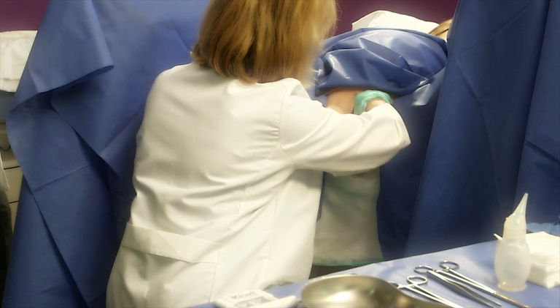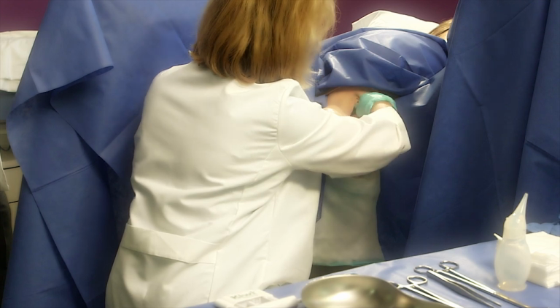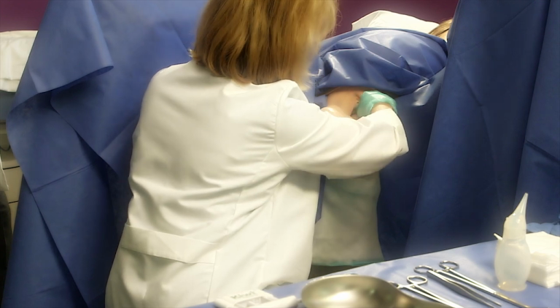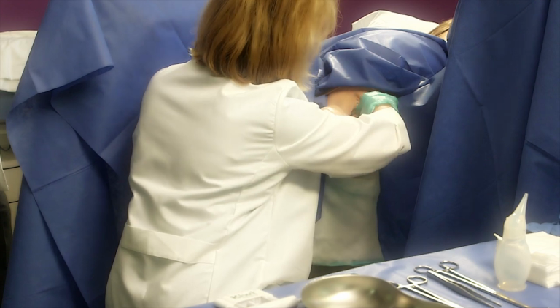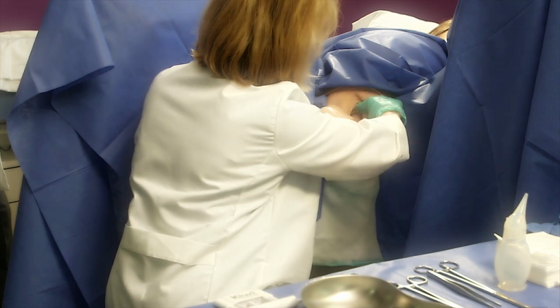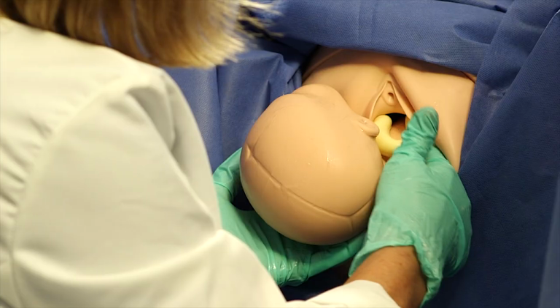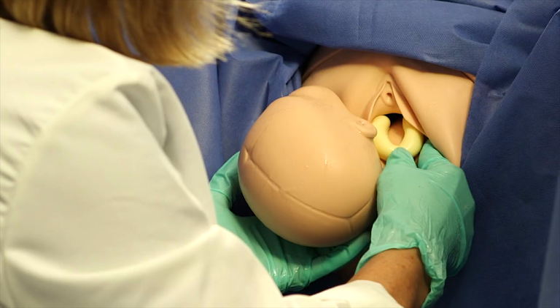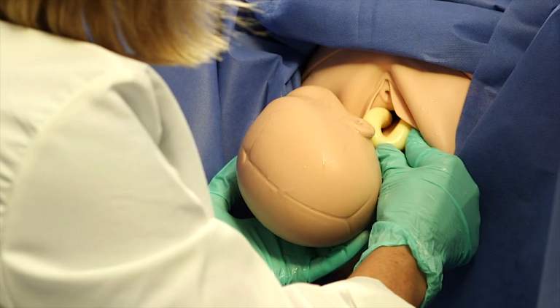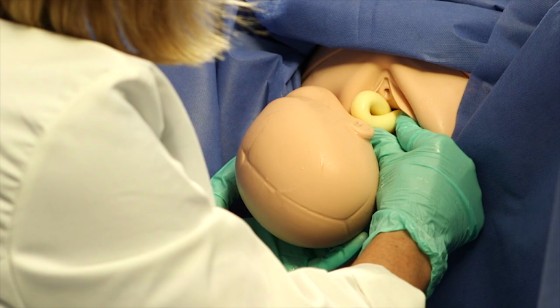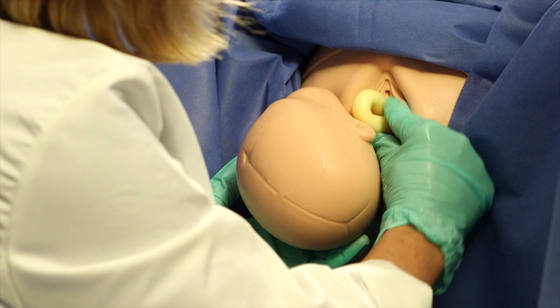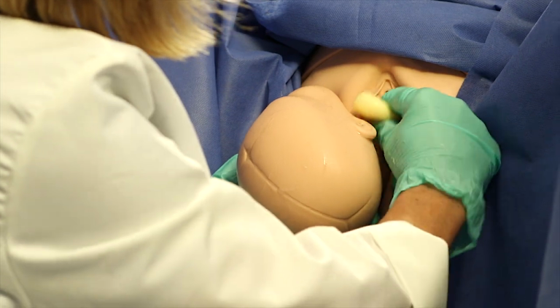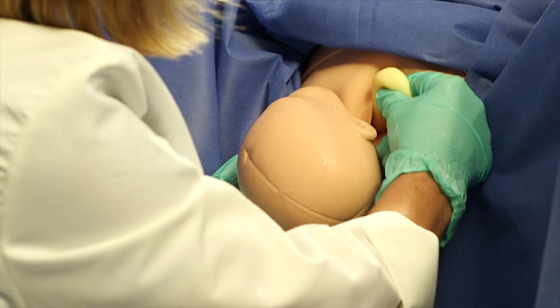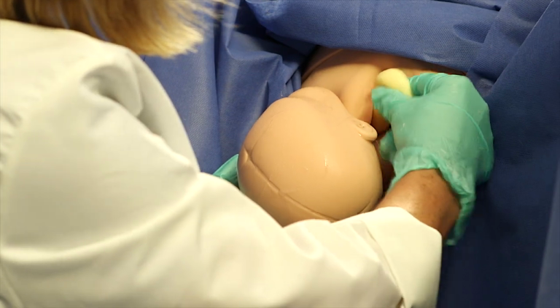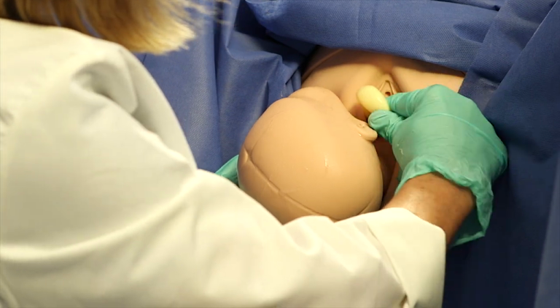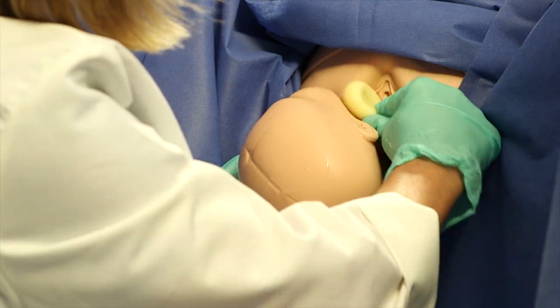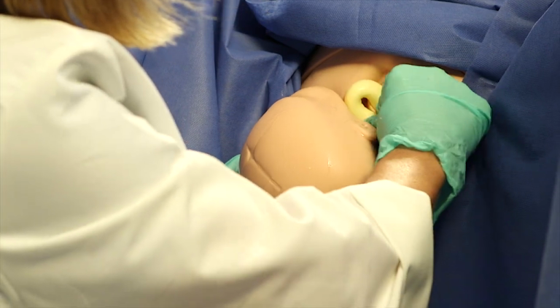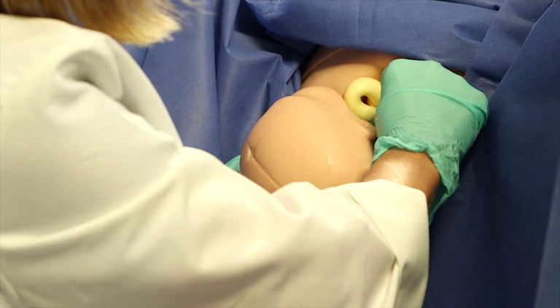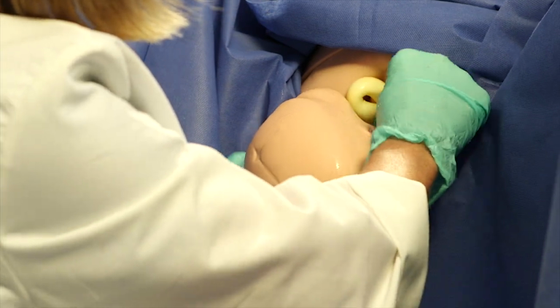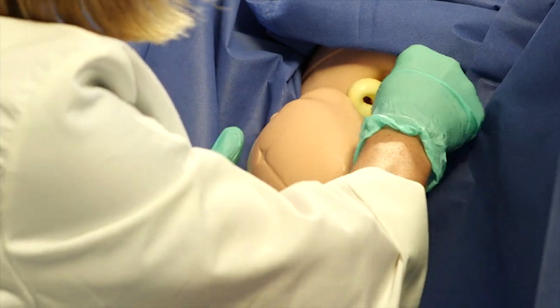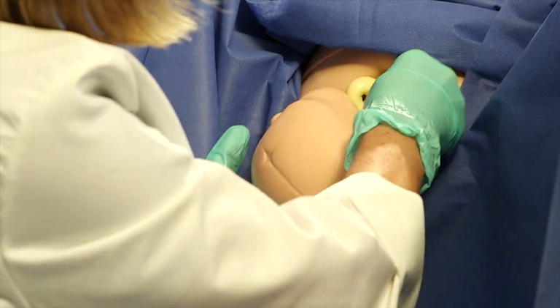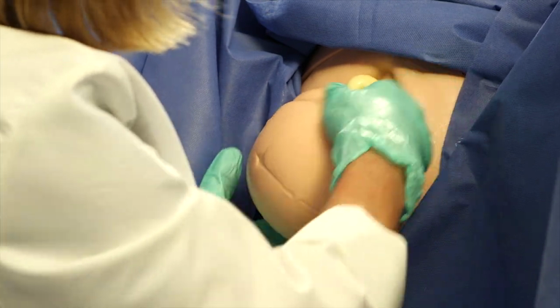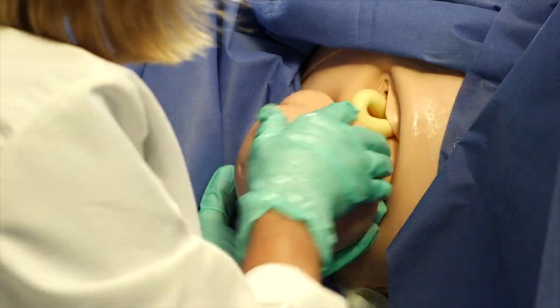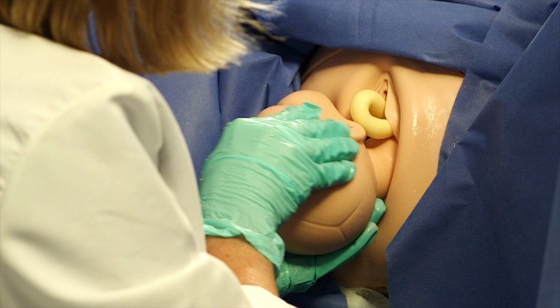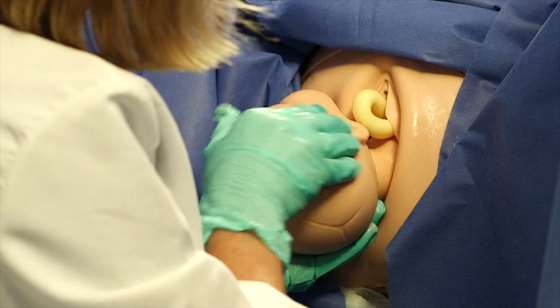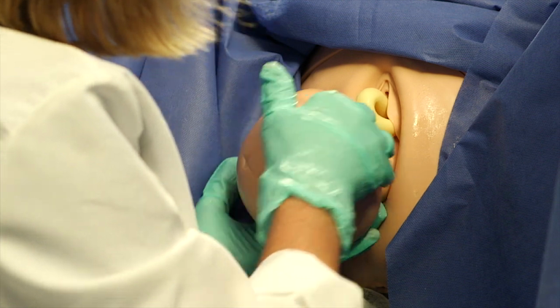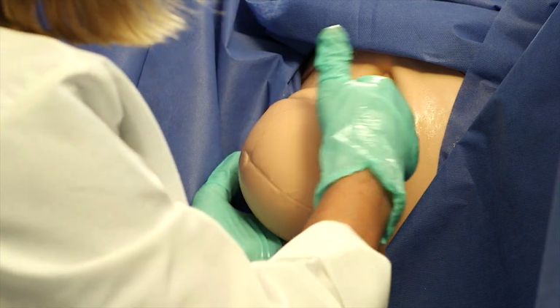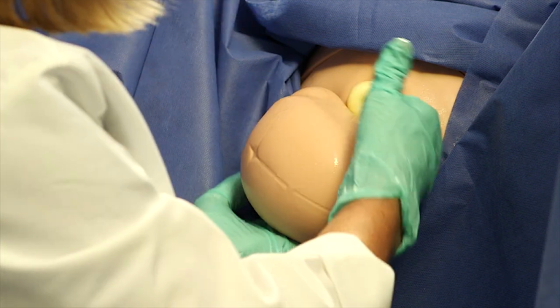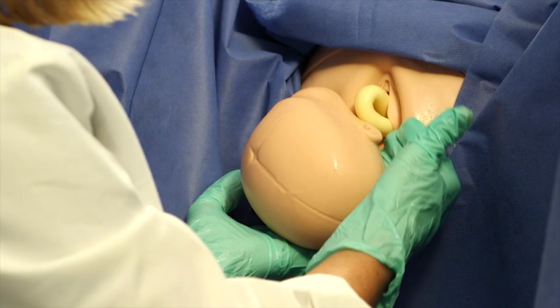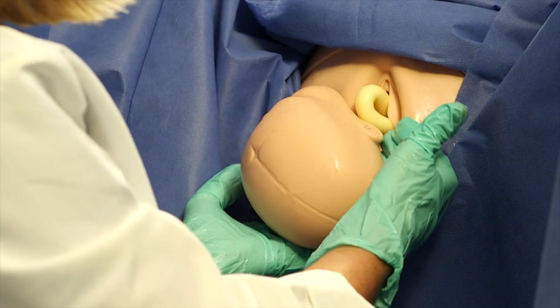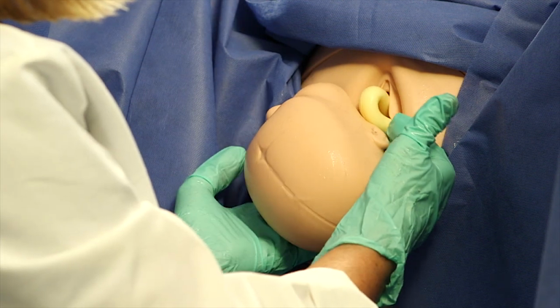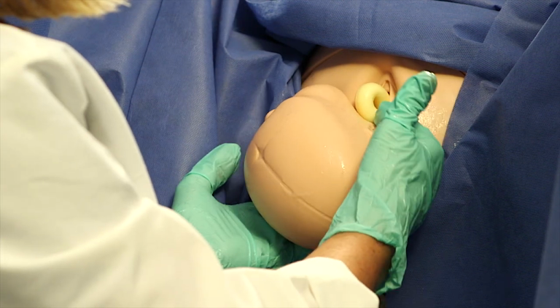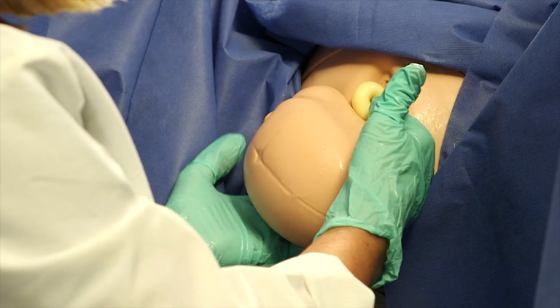I'm going to check for a fetal nuchal cord. There's a cord sitting there, but it's not around the baby's neck, so it doesn't need to be reduced.